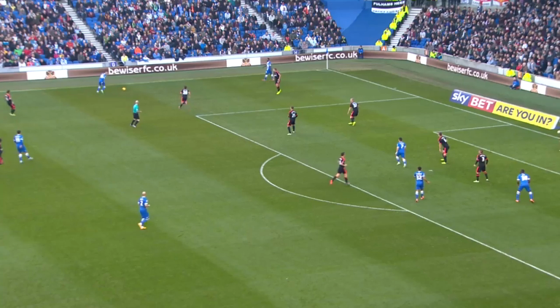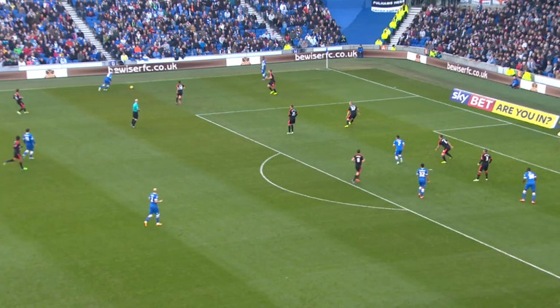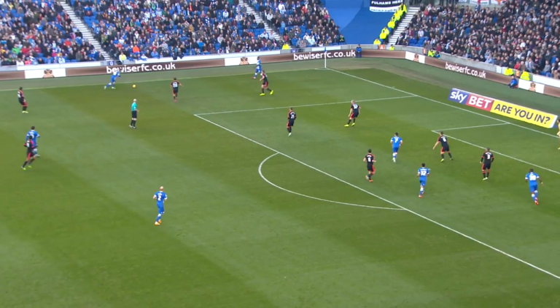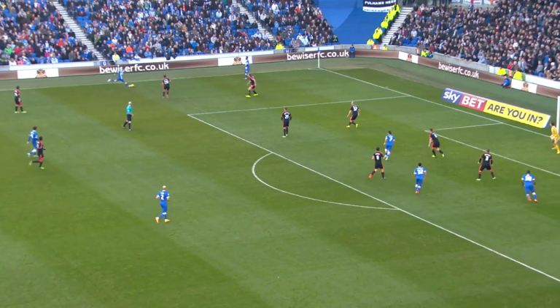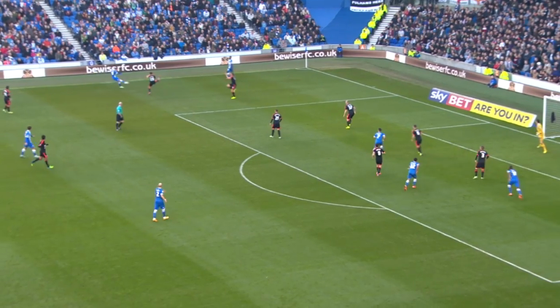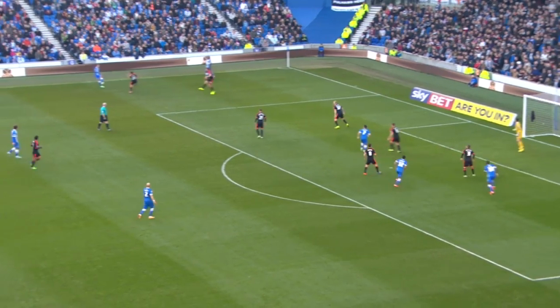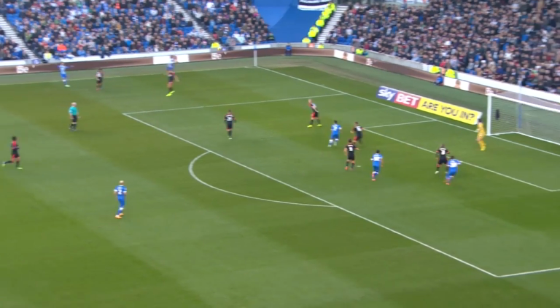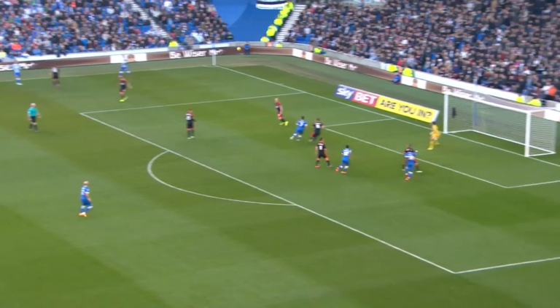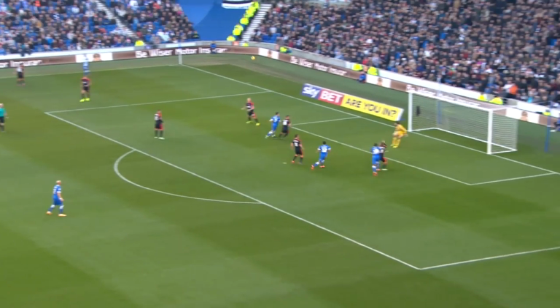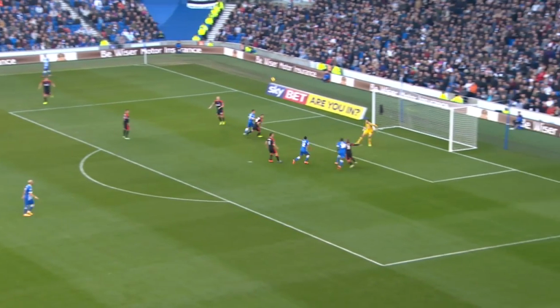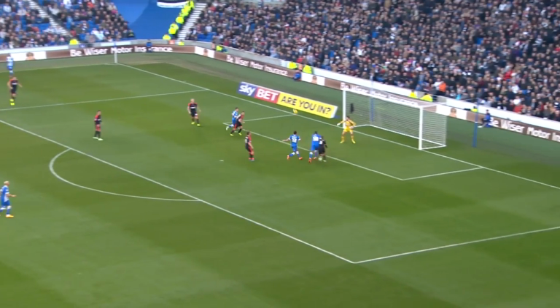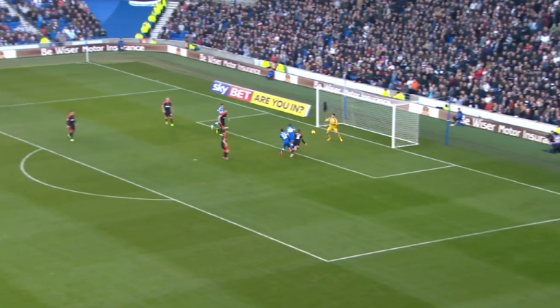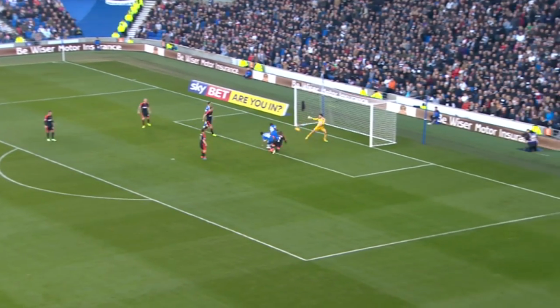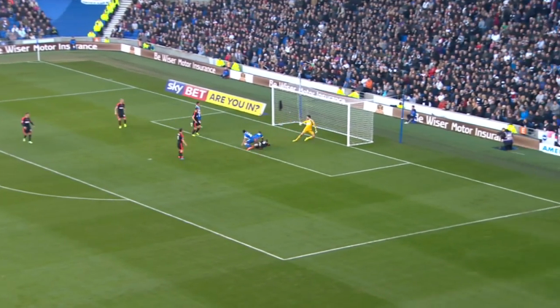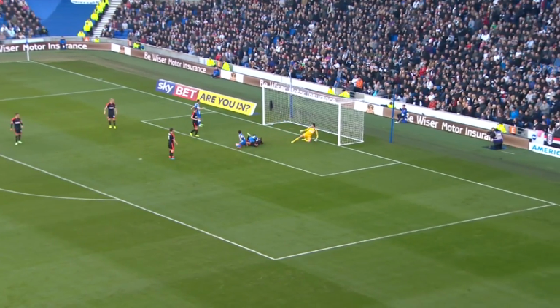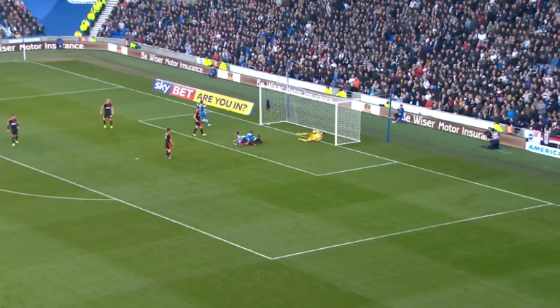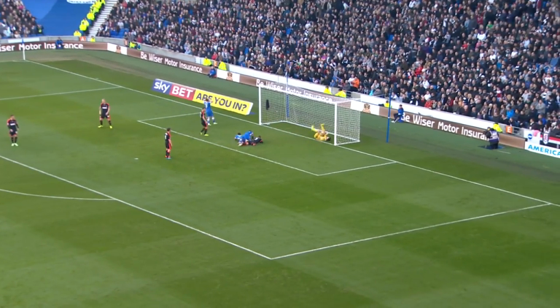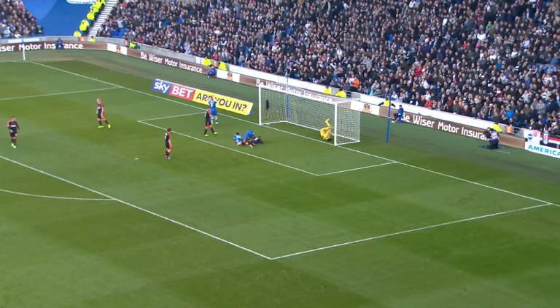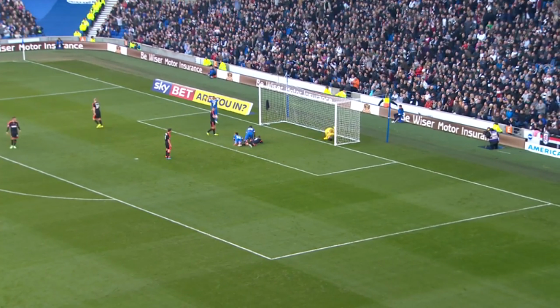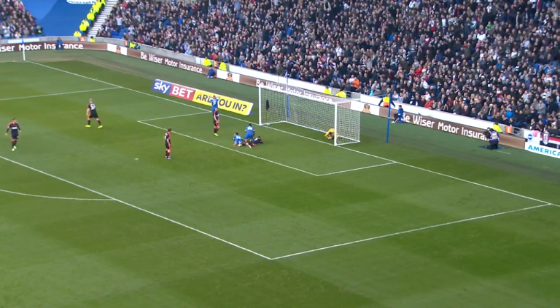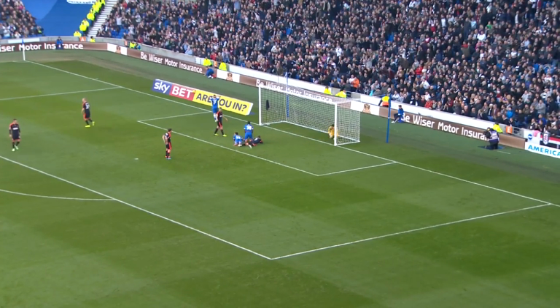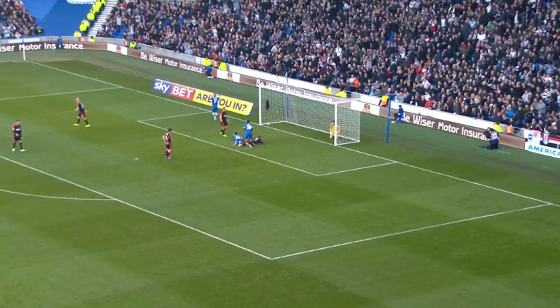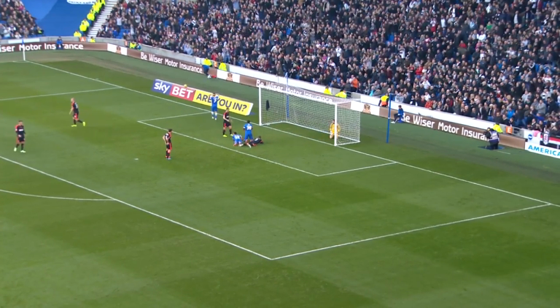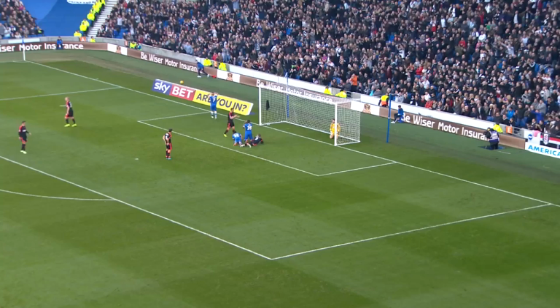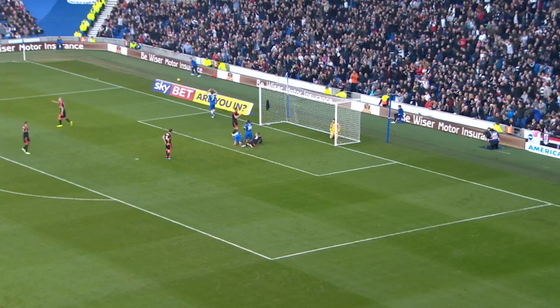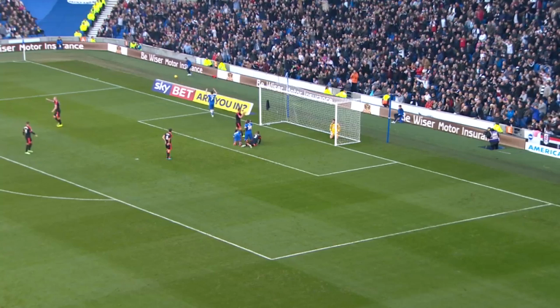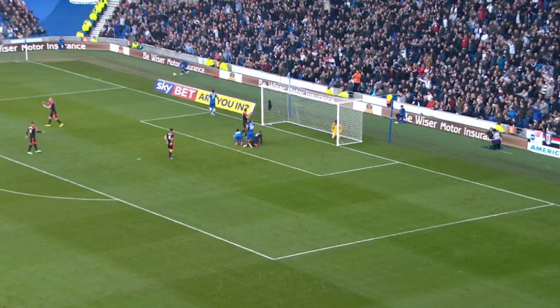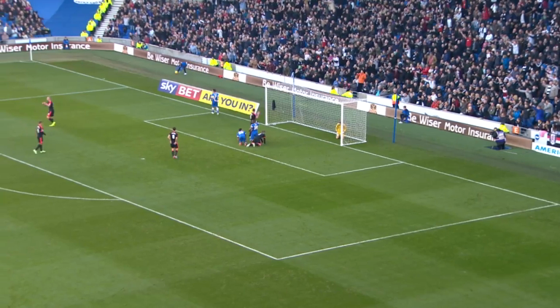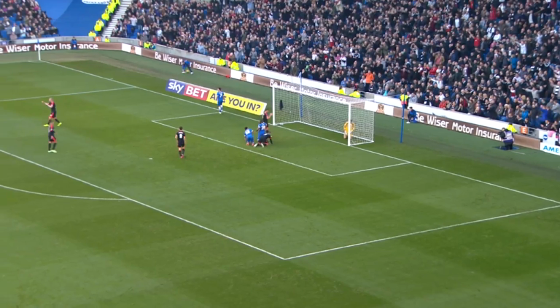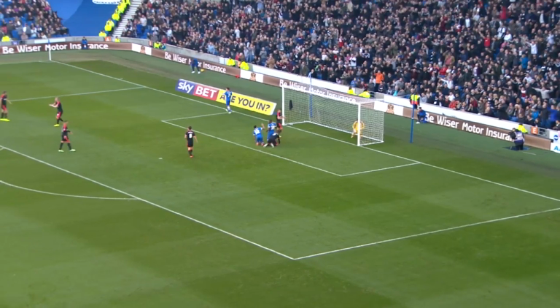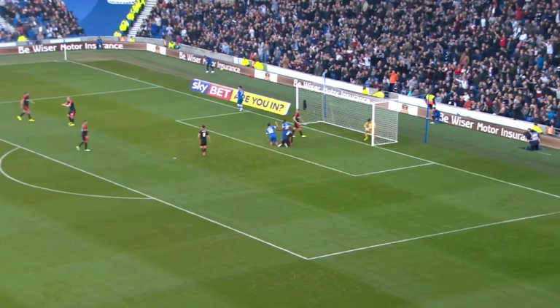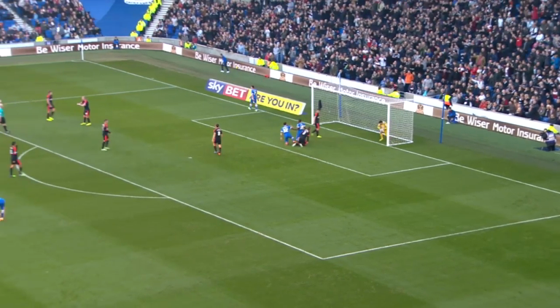Back to Bennett, swings a dangerous ball into the box. Oh, Bettinelli, that's a great save. I think it was Darren Bent who got the header.